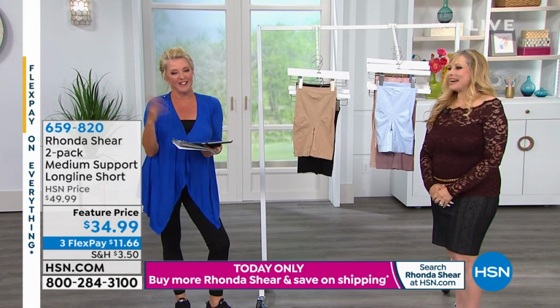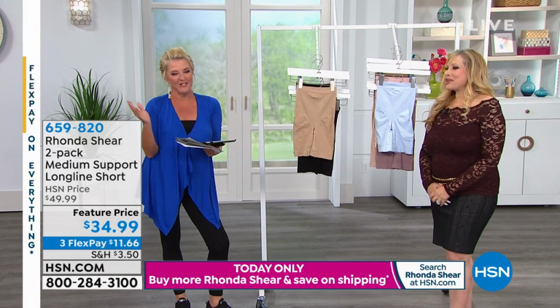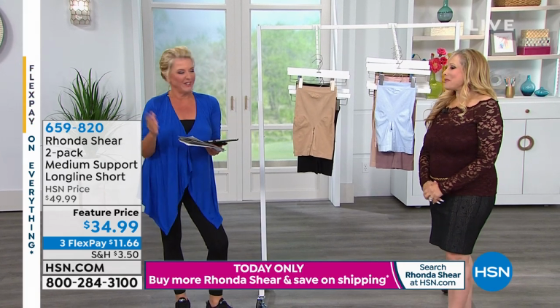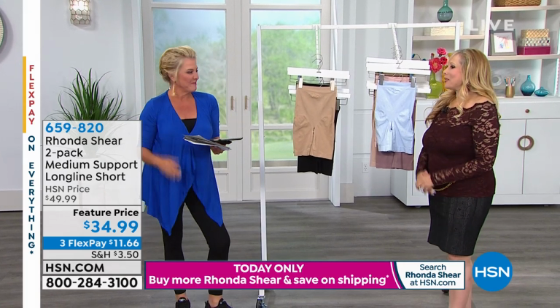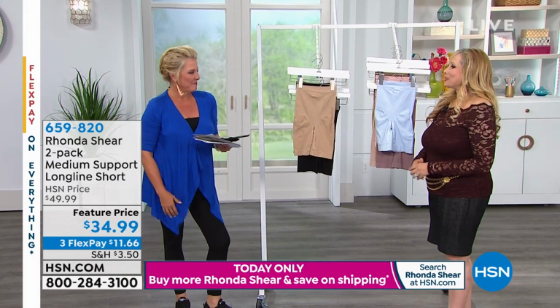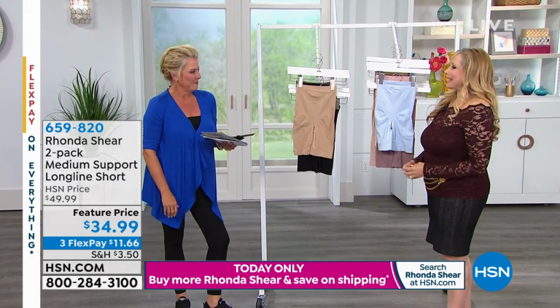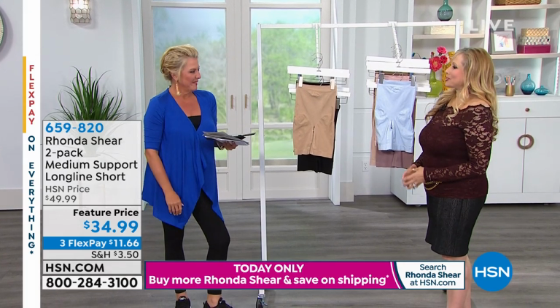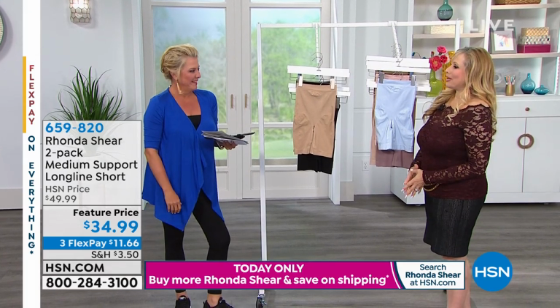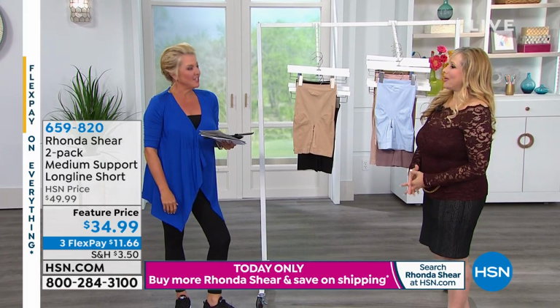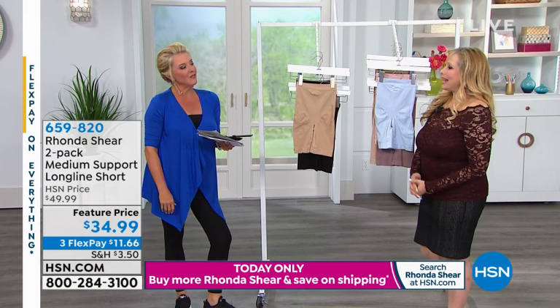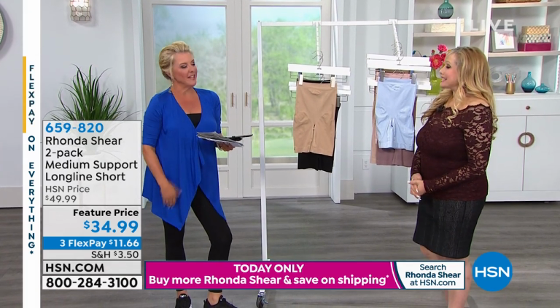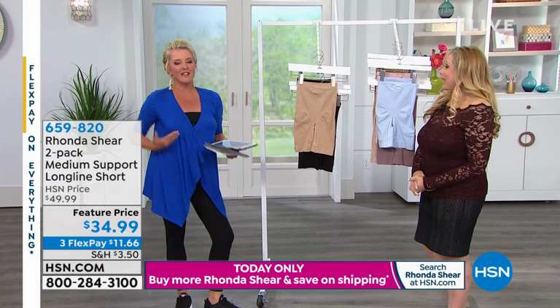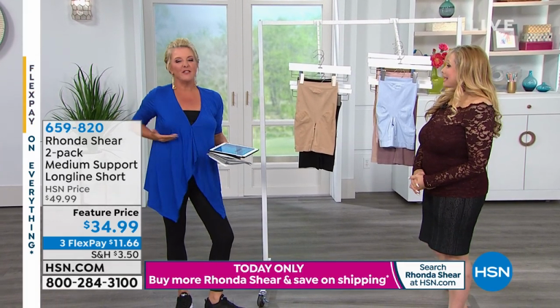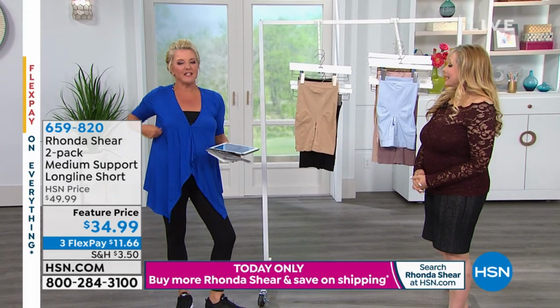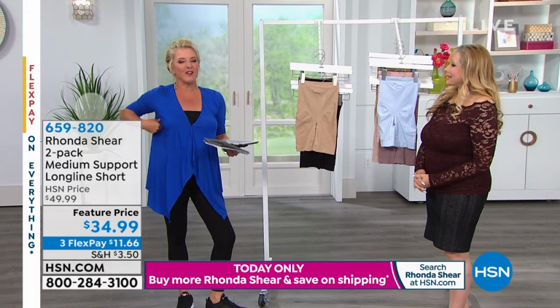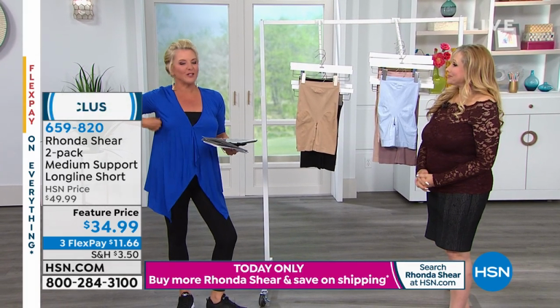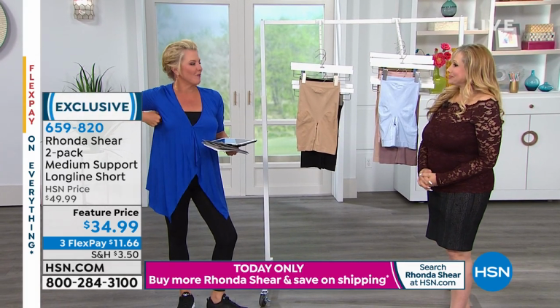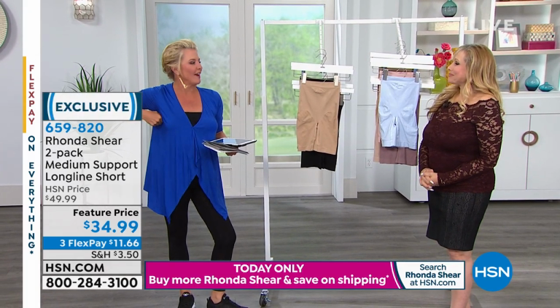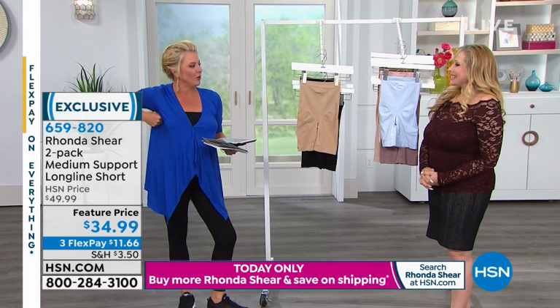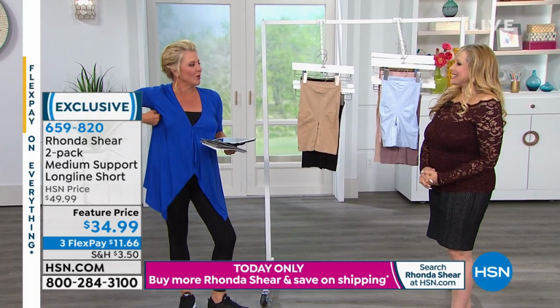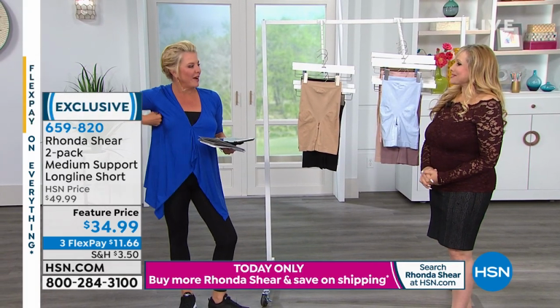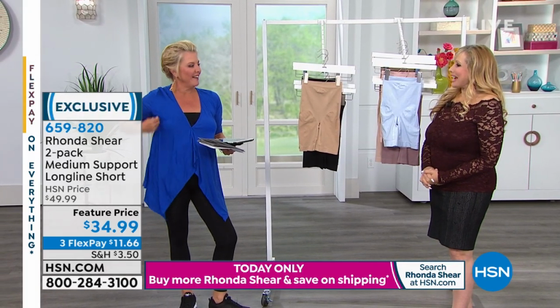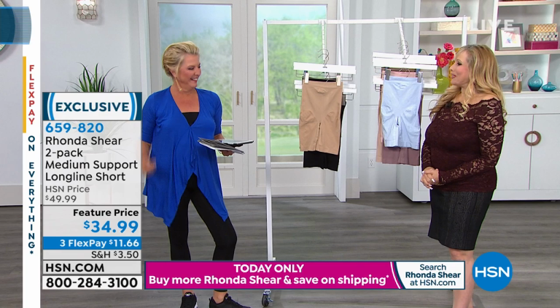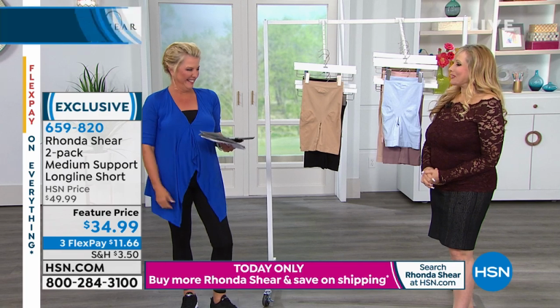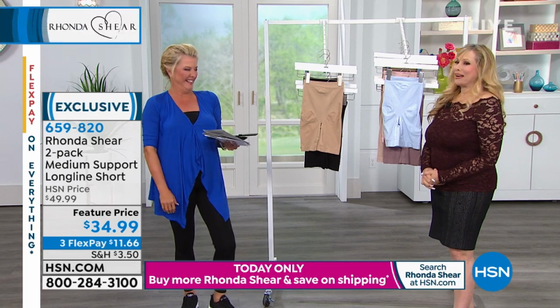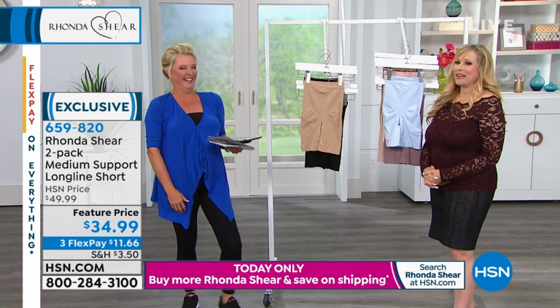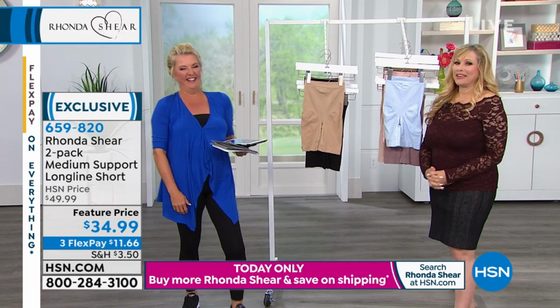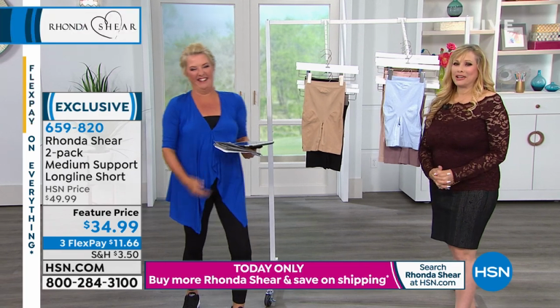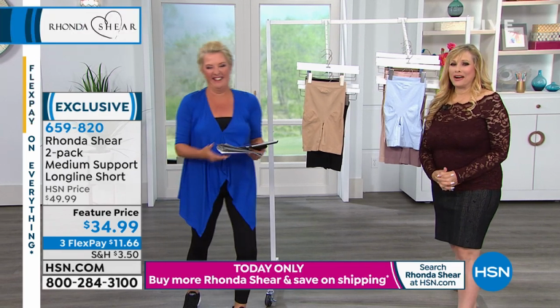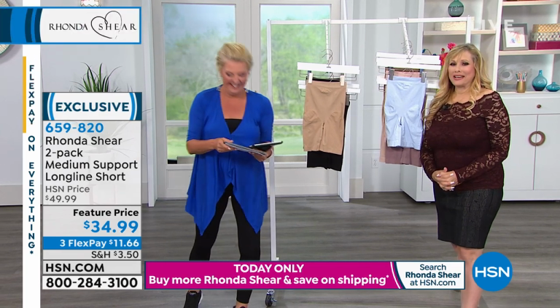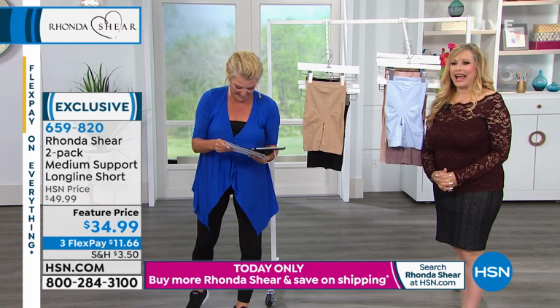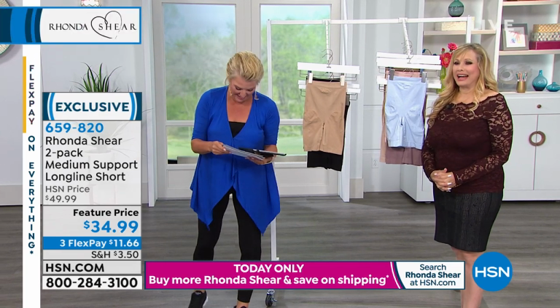I saw the rack holder last show. Did you? This is also a rack holder. It is a rack holder, I'm telling you.